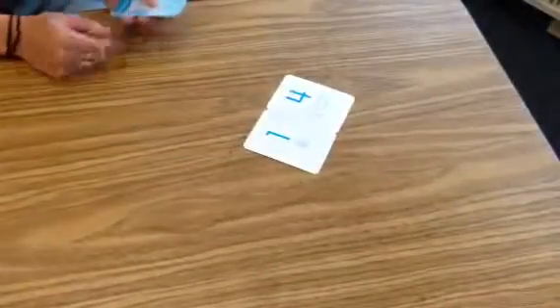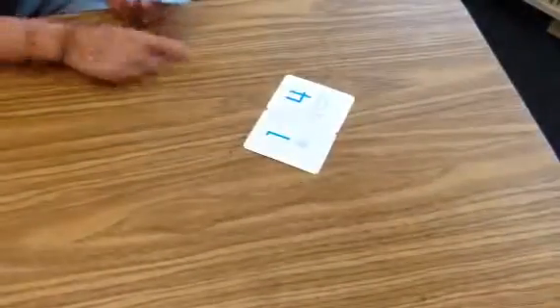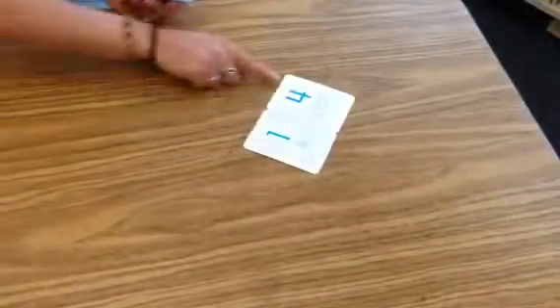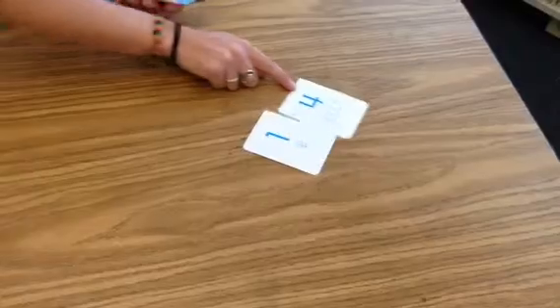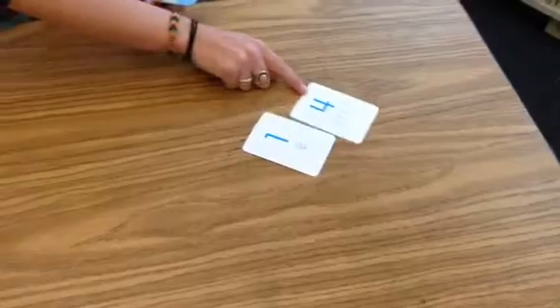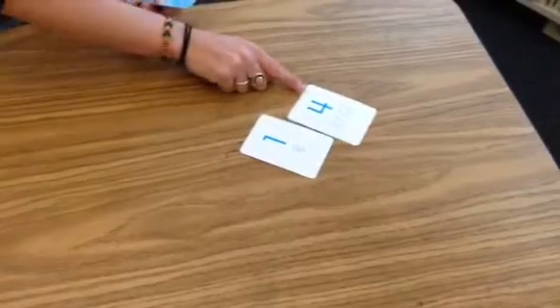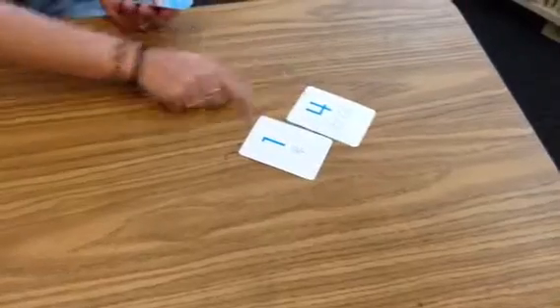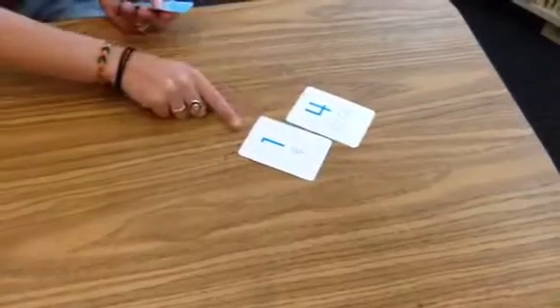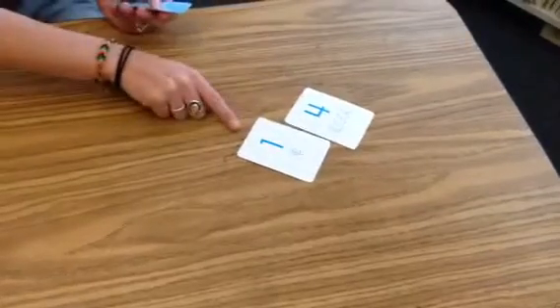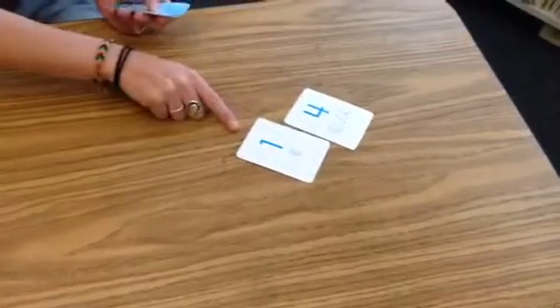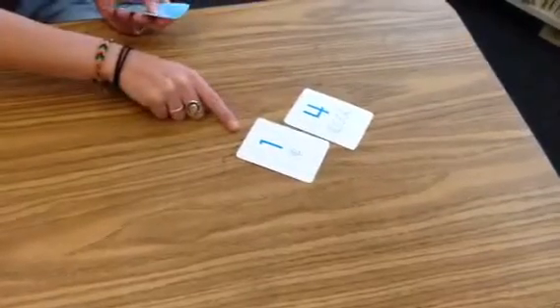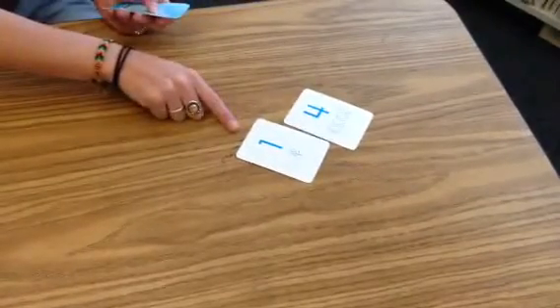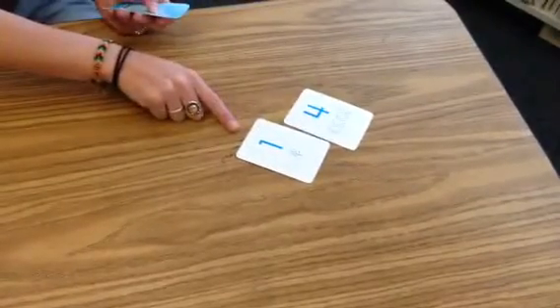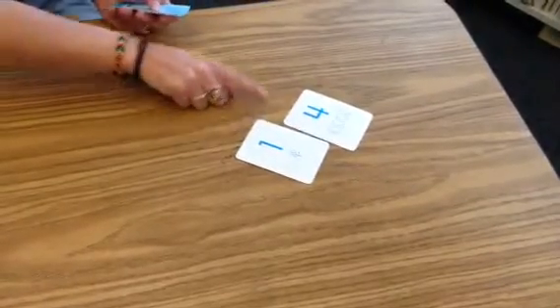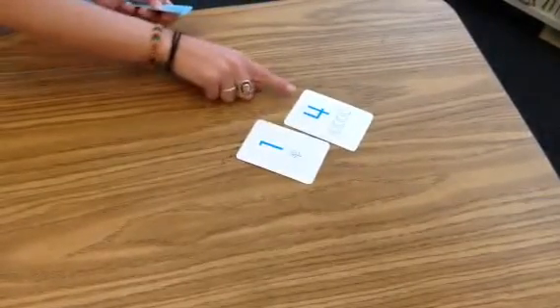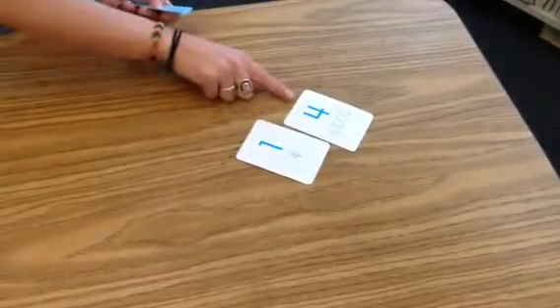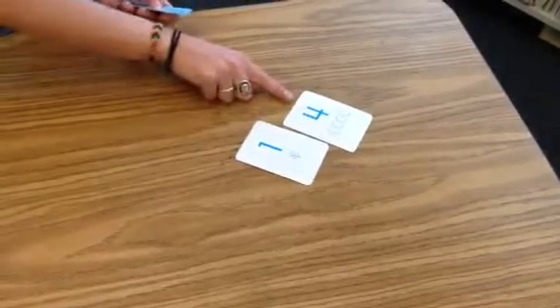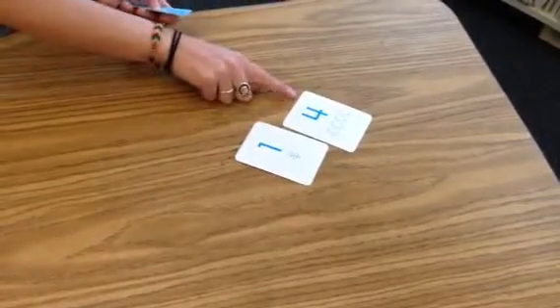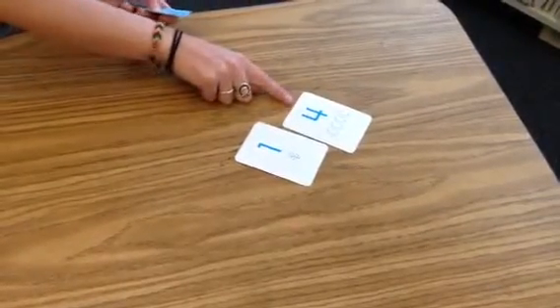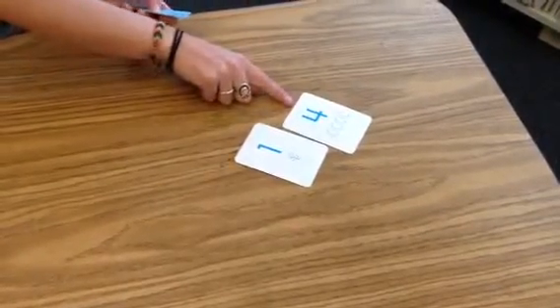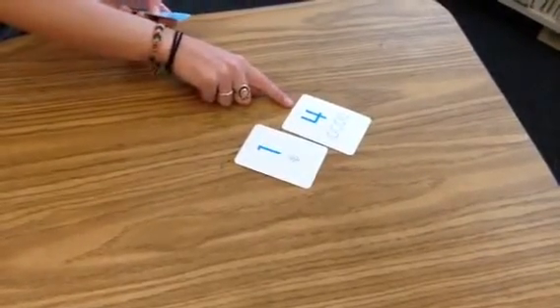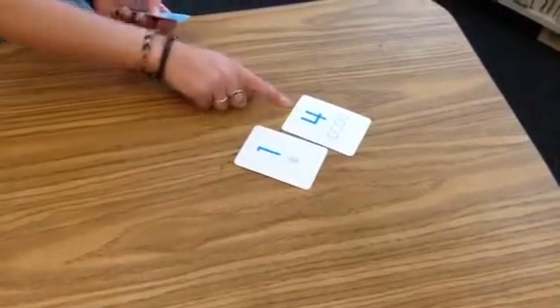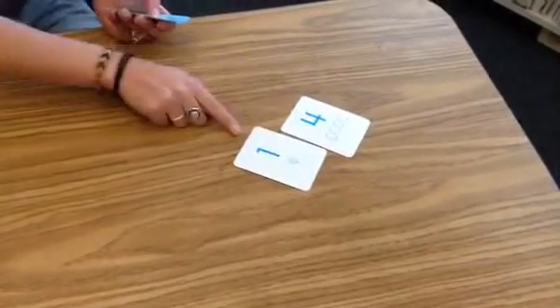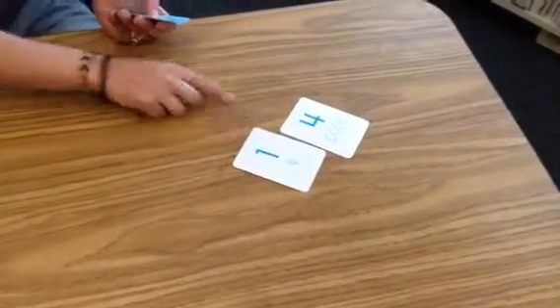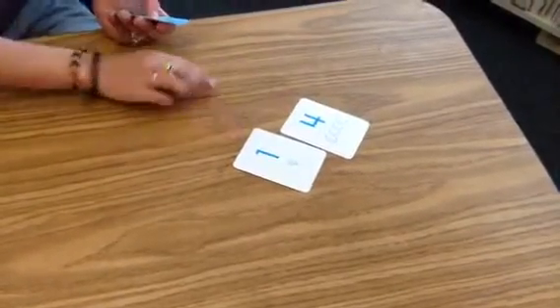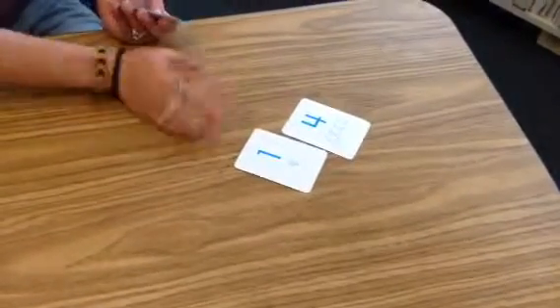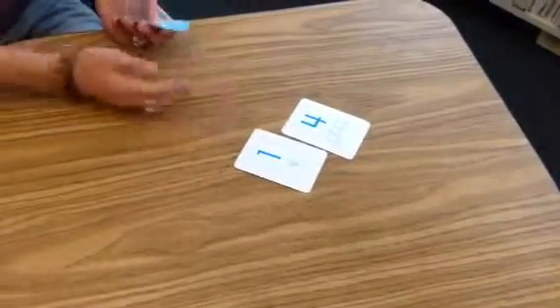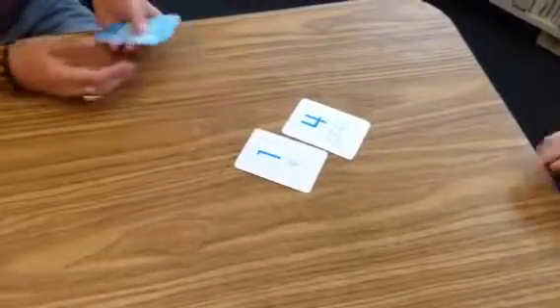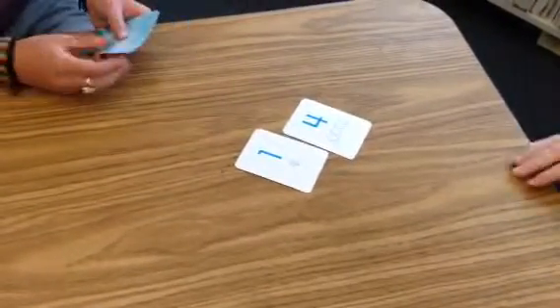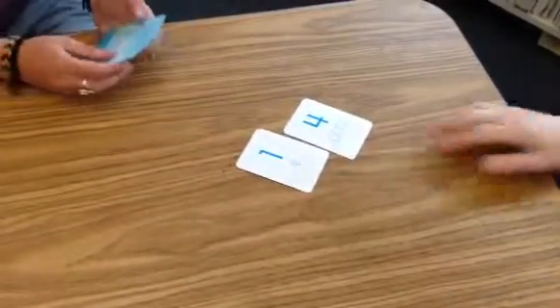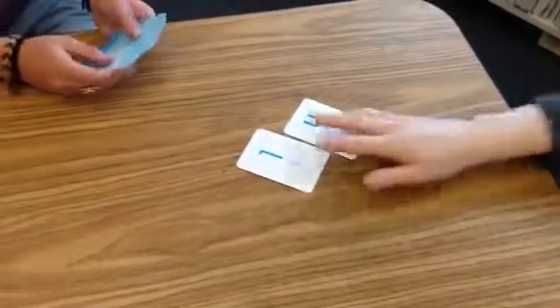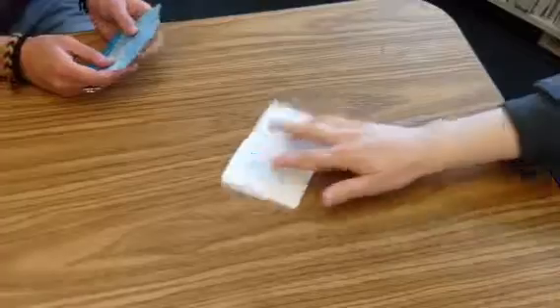Then you flip again. This player has 4 and I have 1, so this player could say '4 is greater than 1' and they win too.